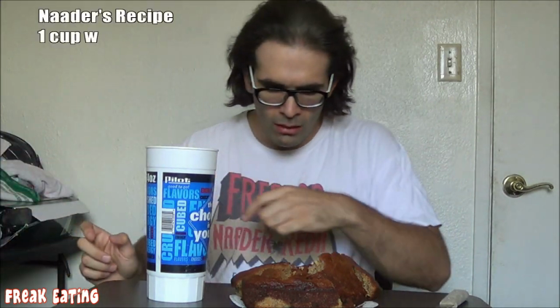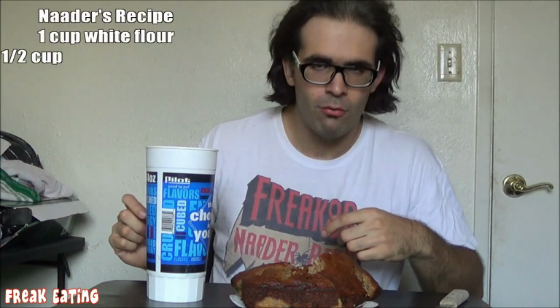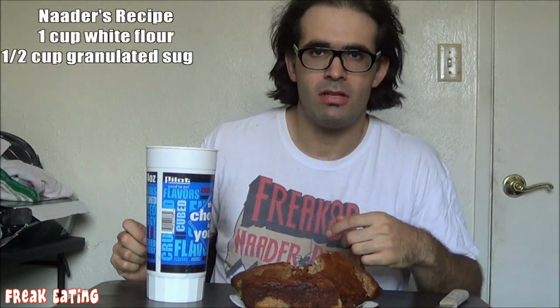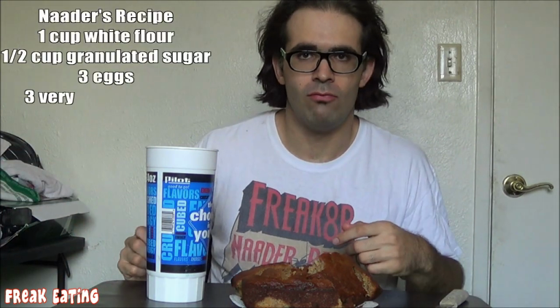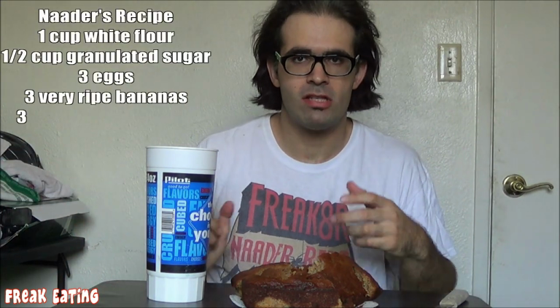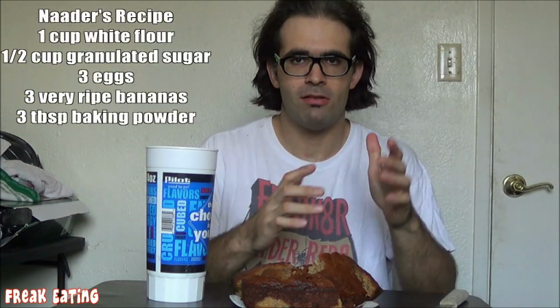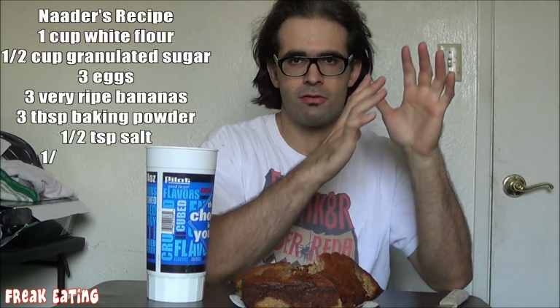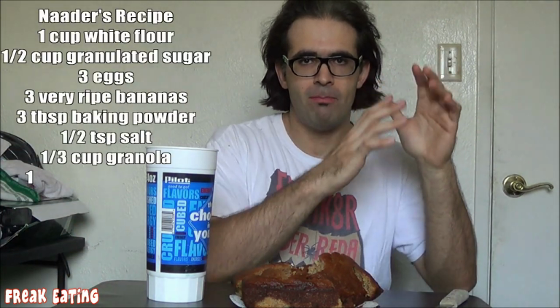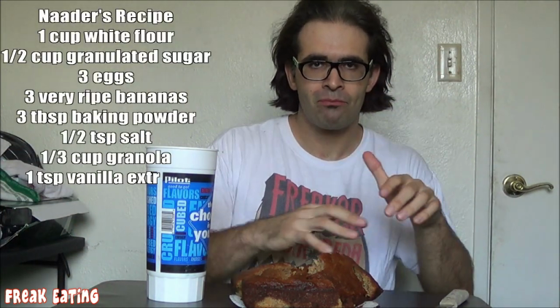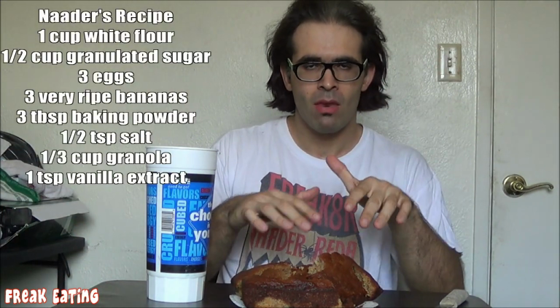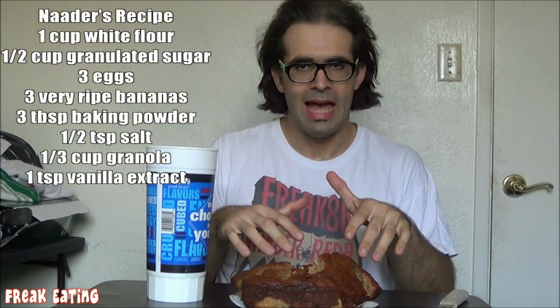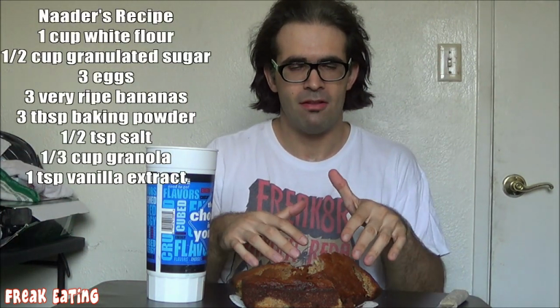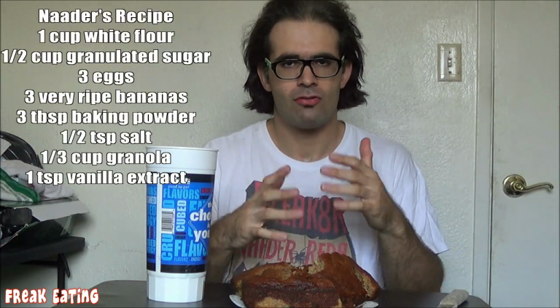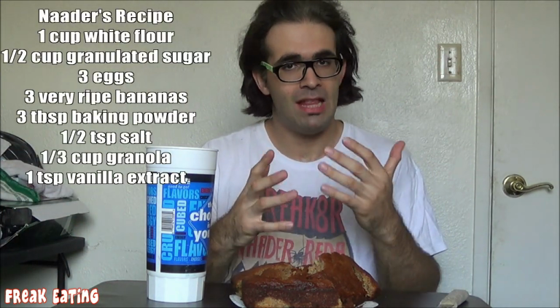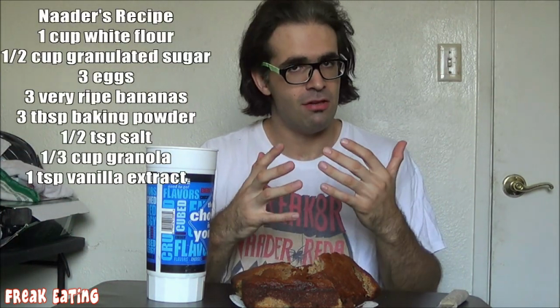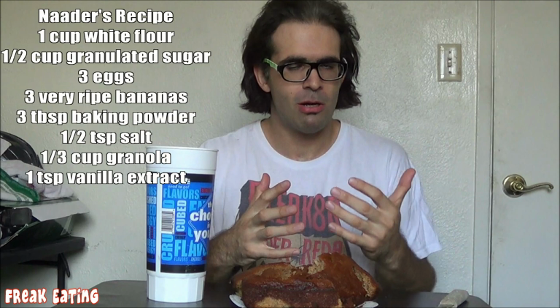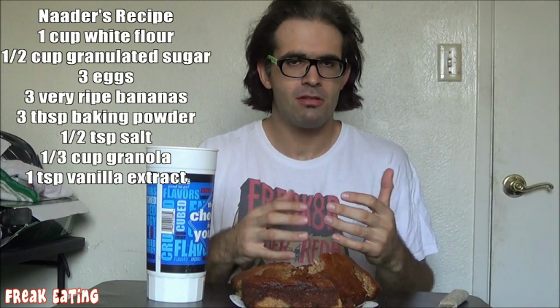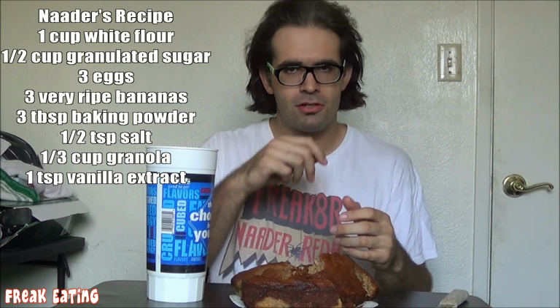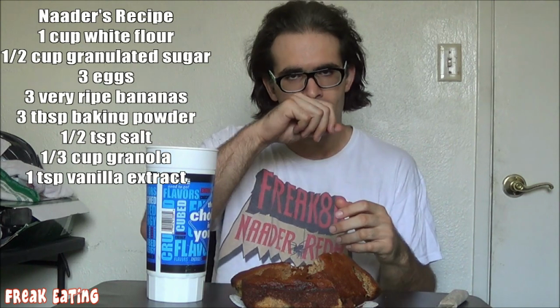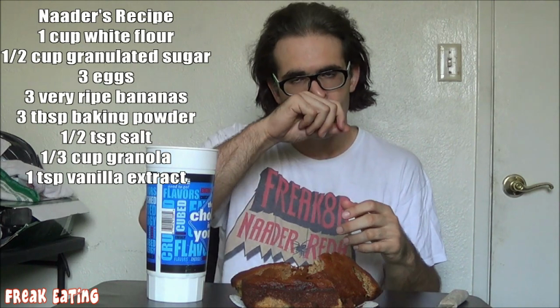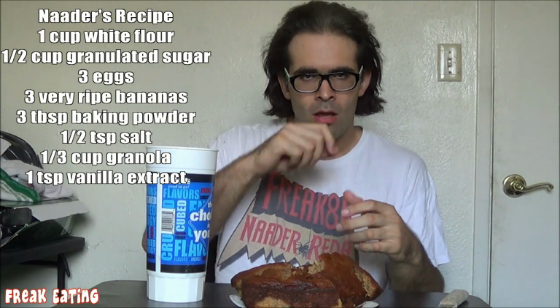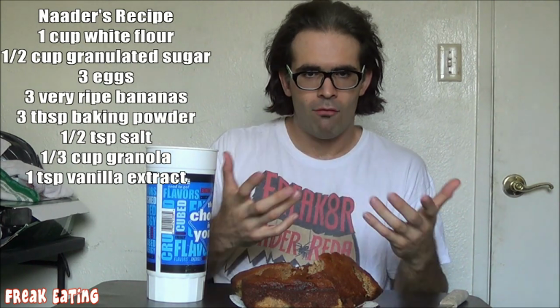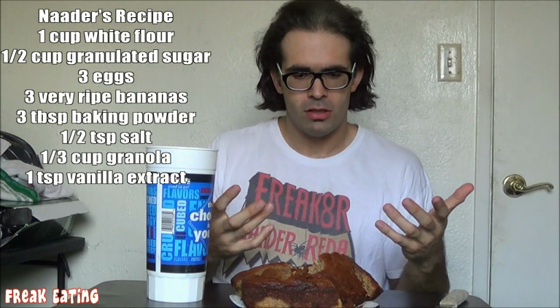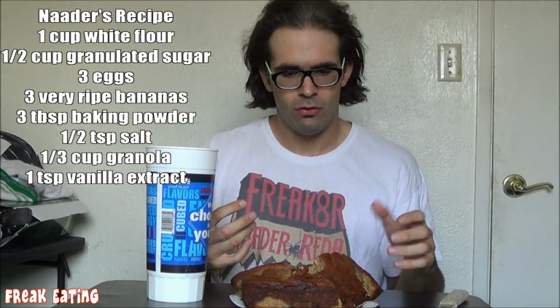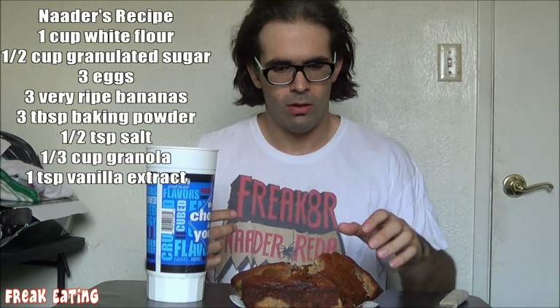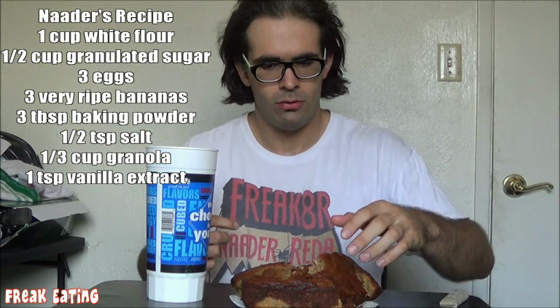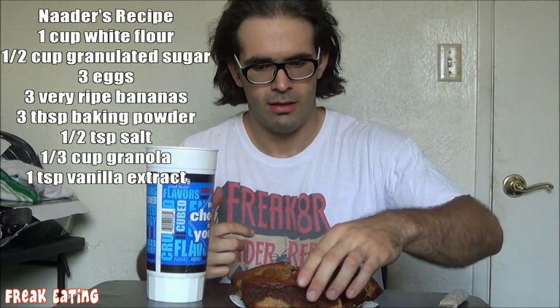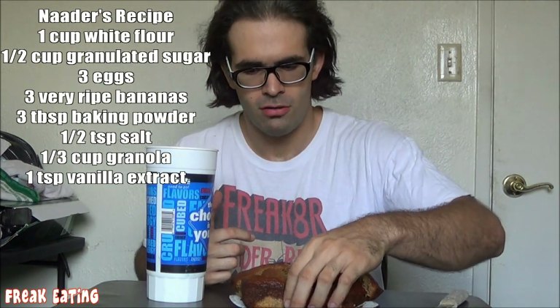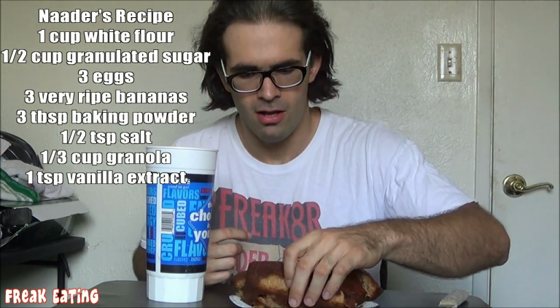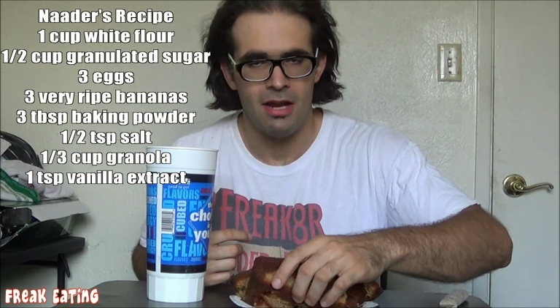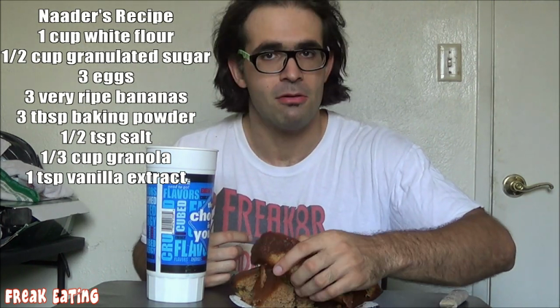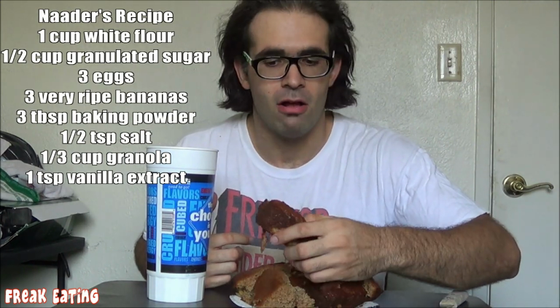The recipe is on screen and it is in the description section for those of you who want to take a shot at it yourself.